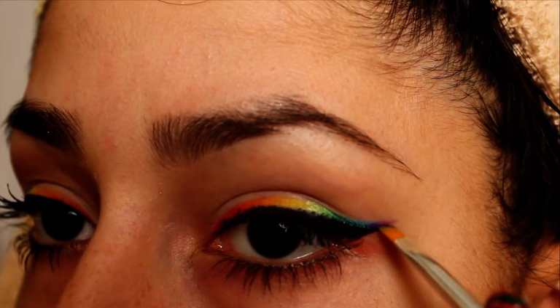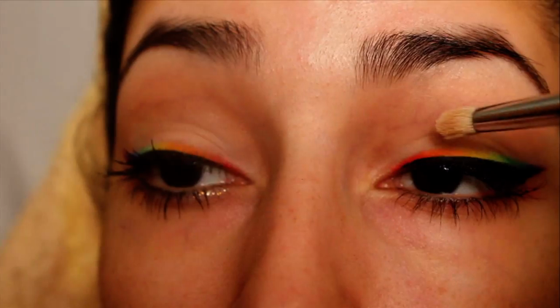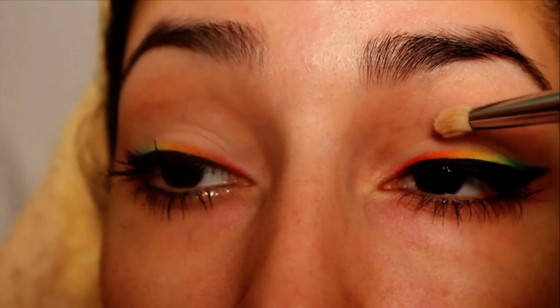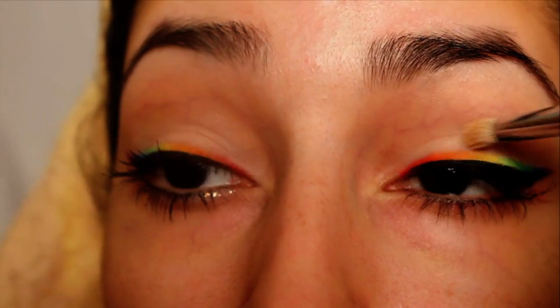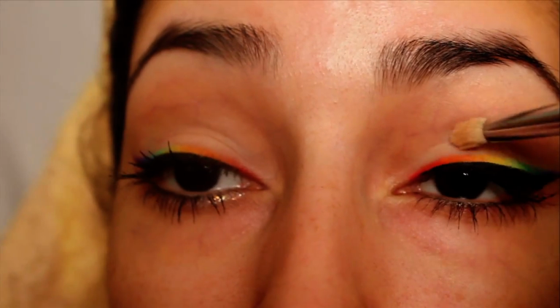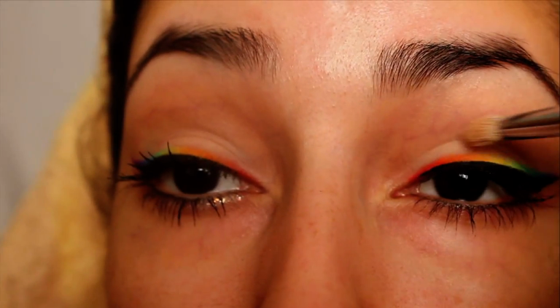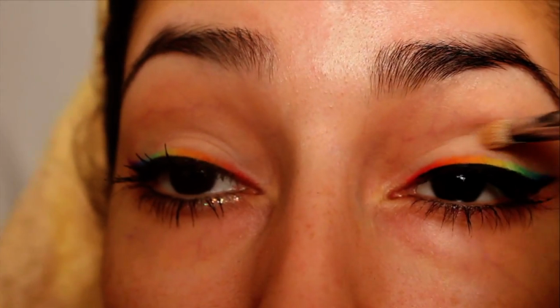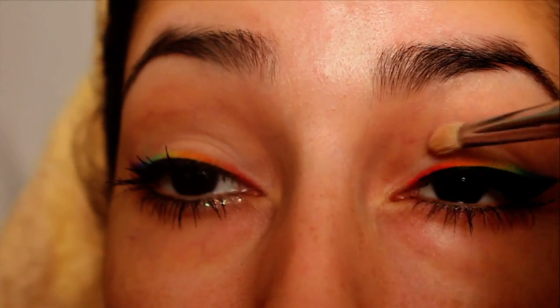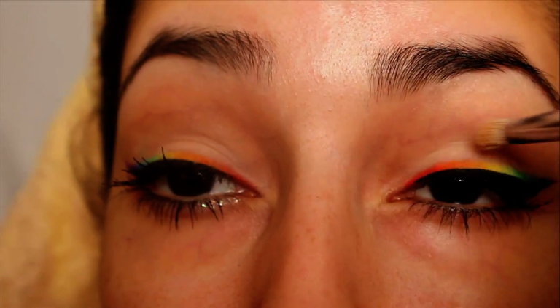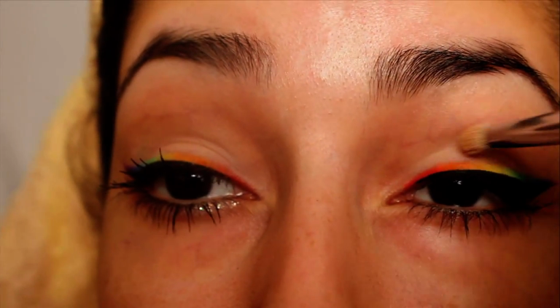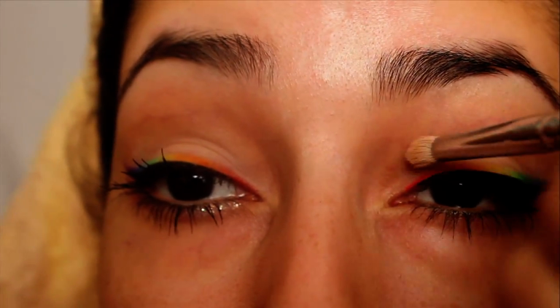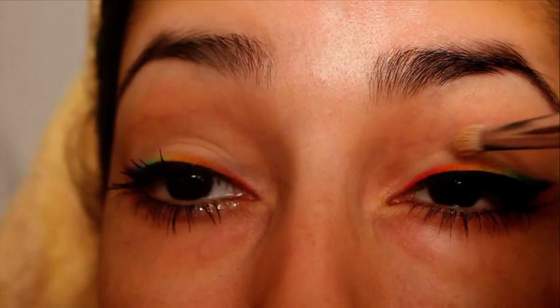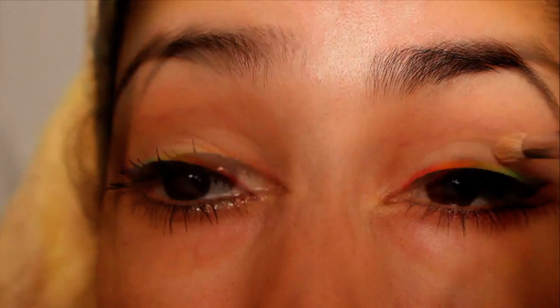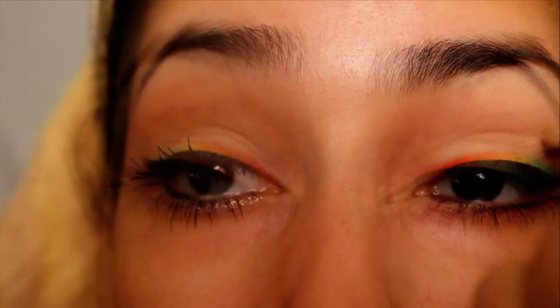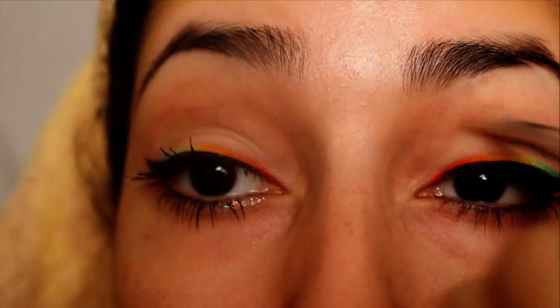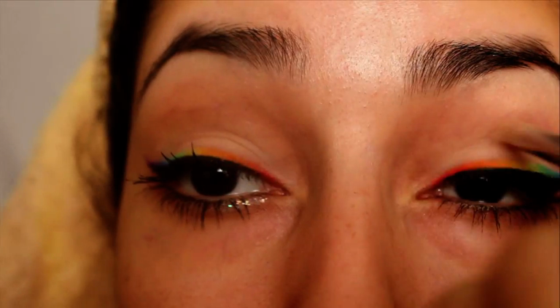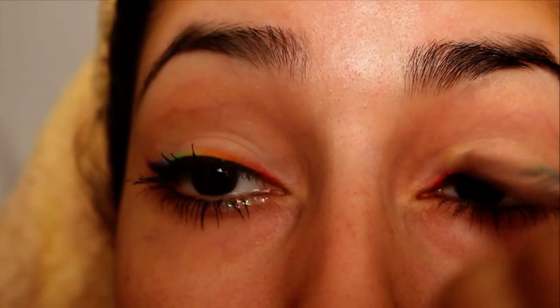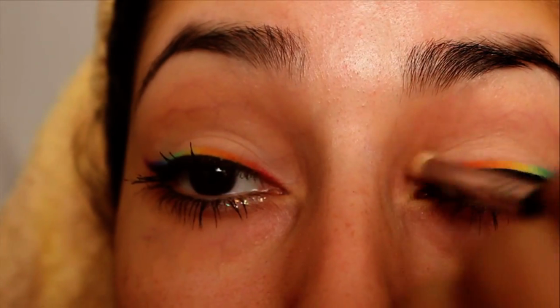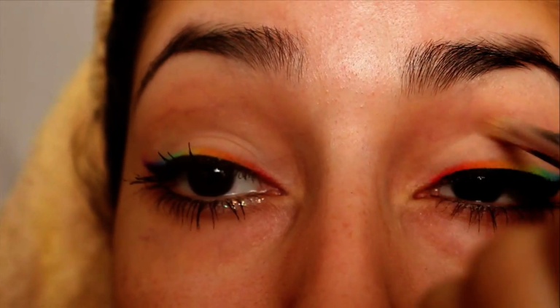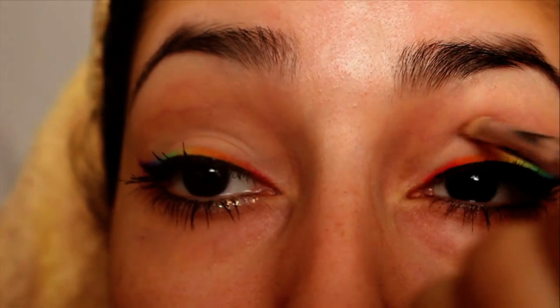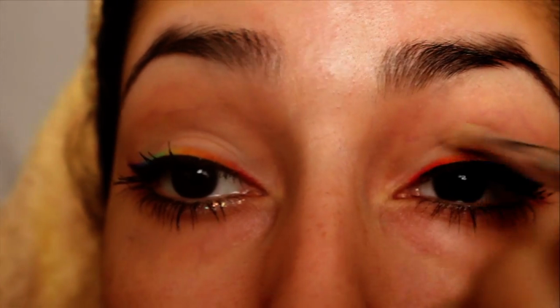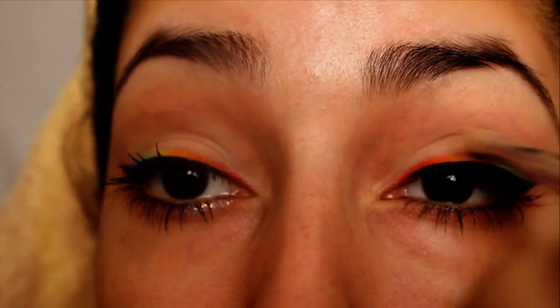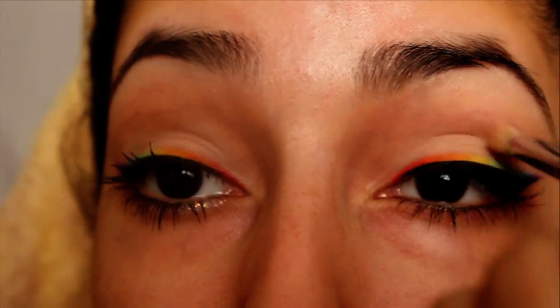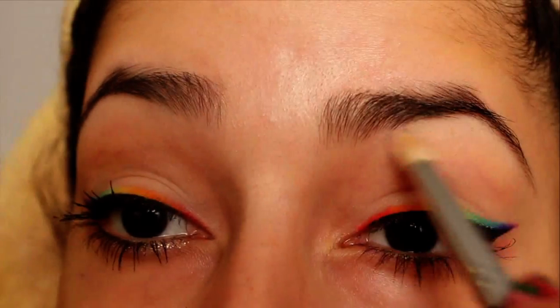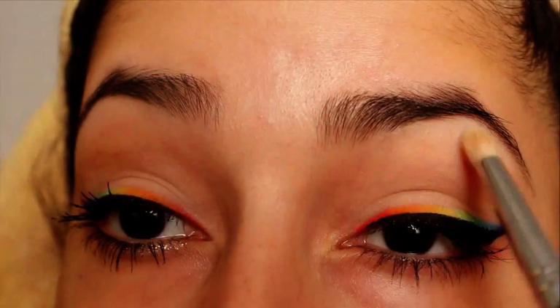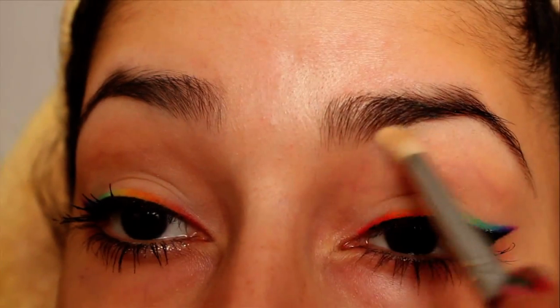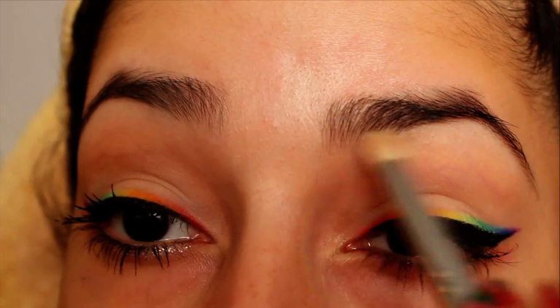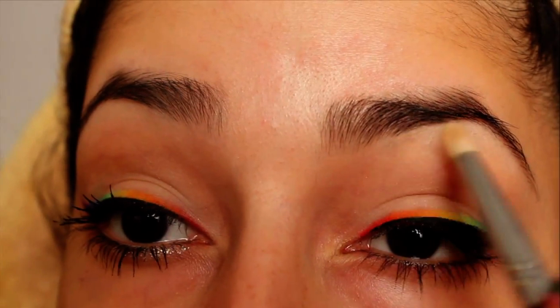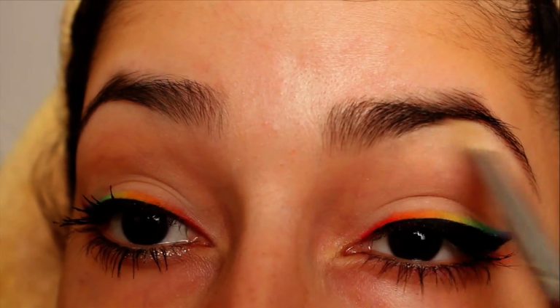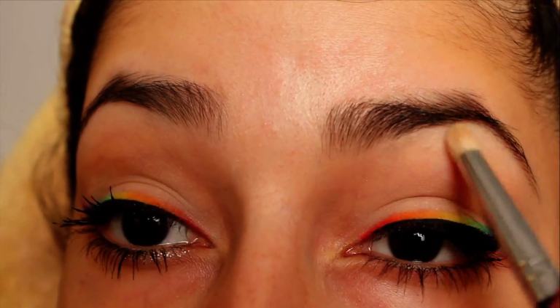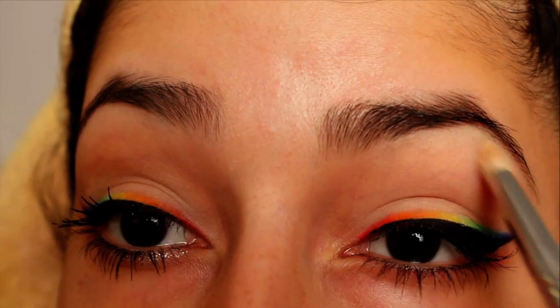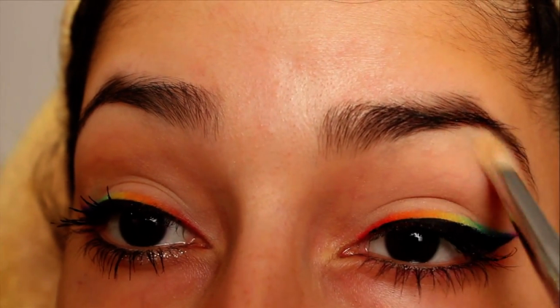On the eyelid apply a nude eyeshadow, and in the crease blend in a taupe or soft brown eyeshadow.